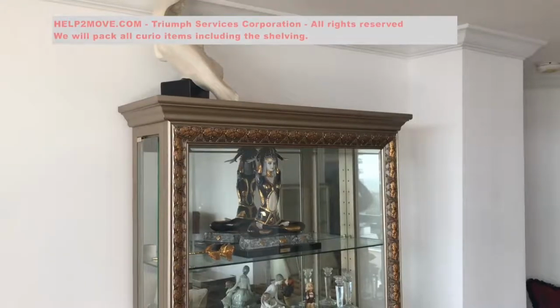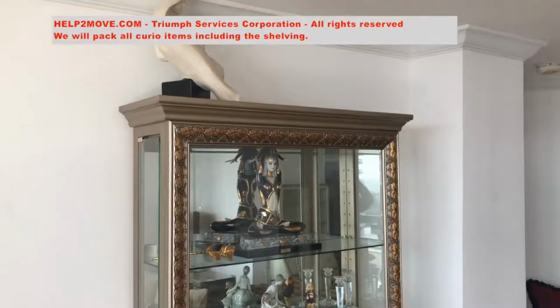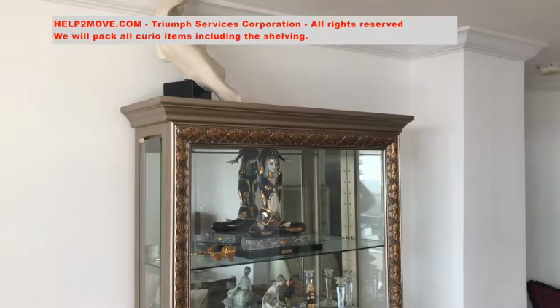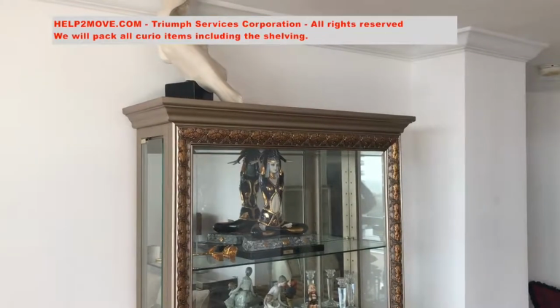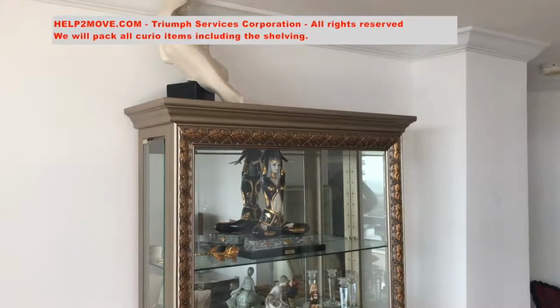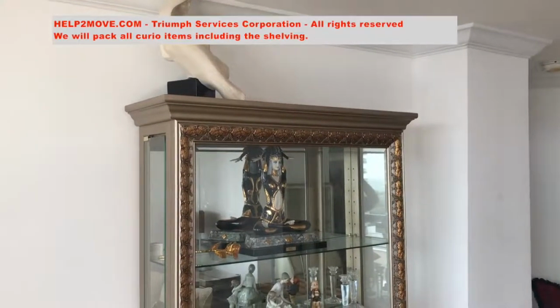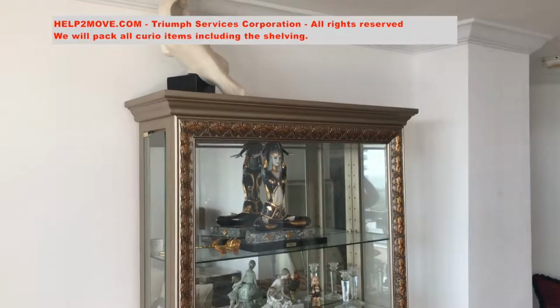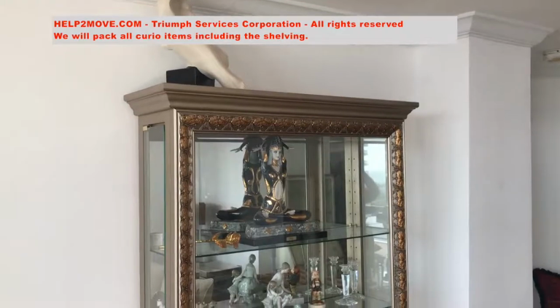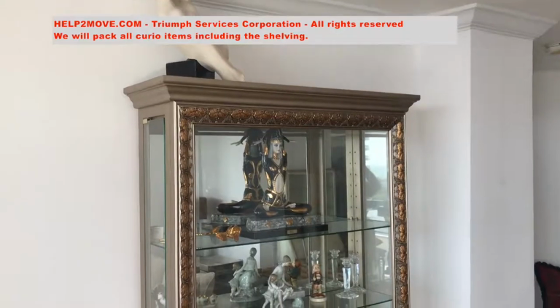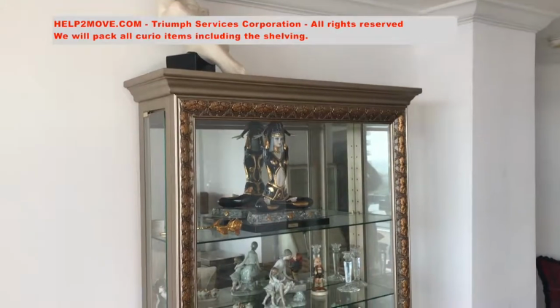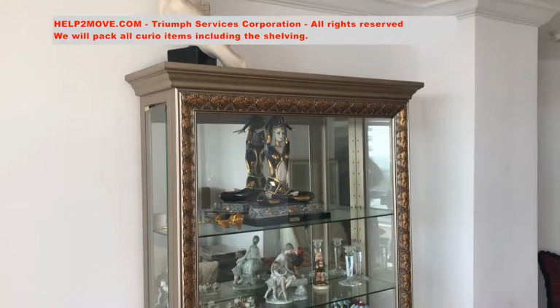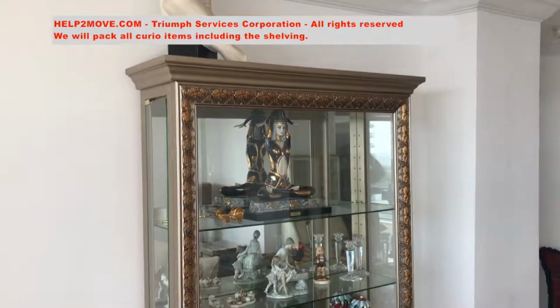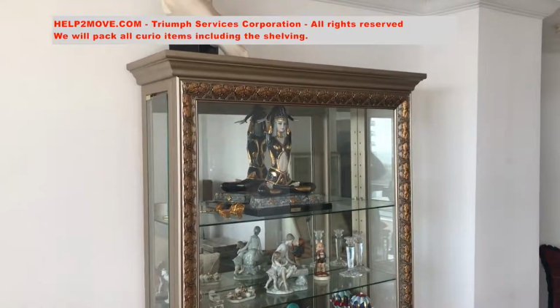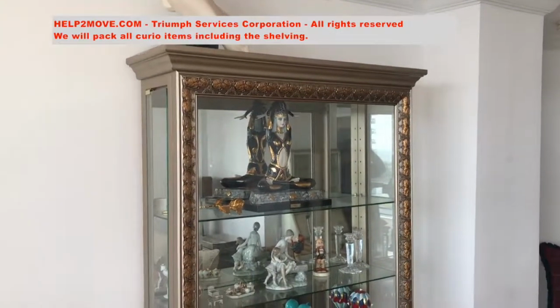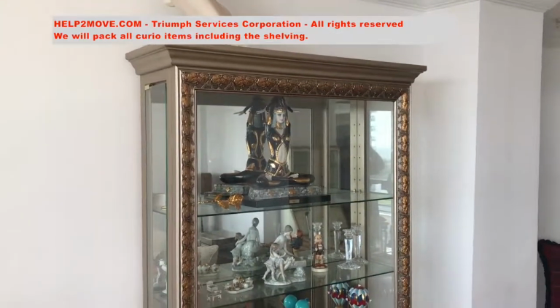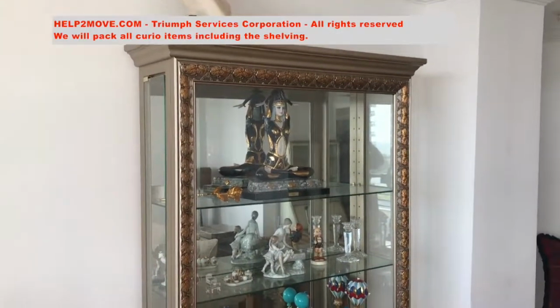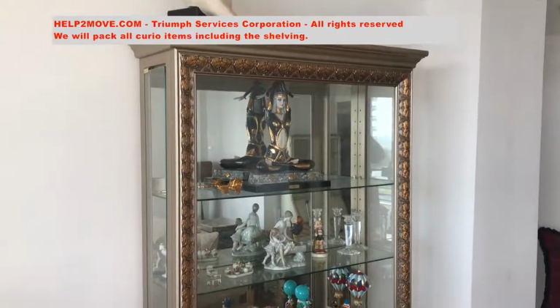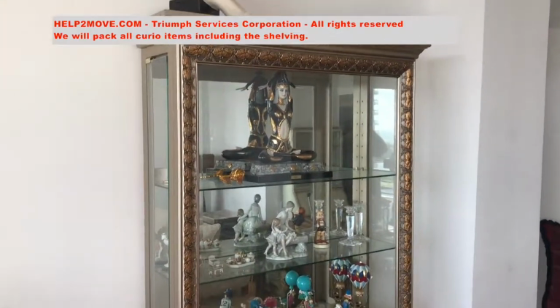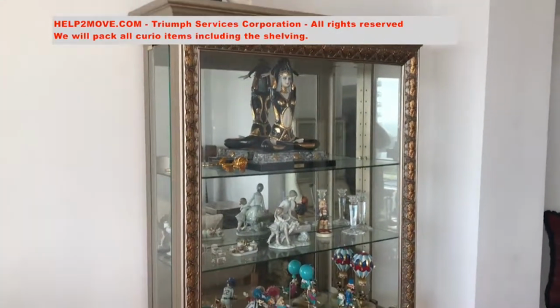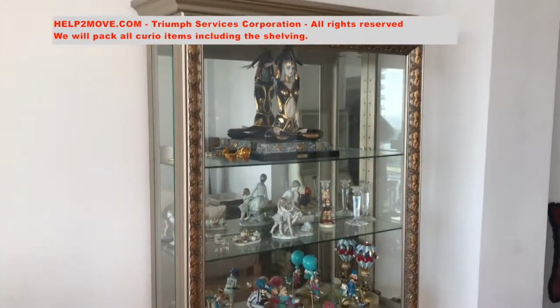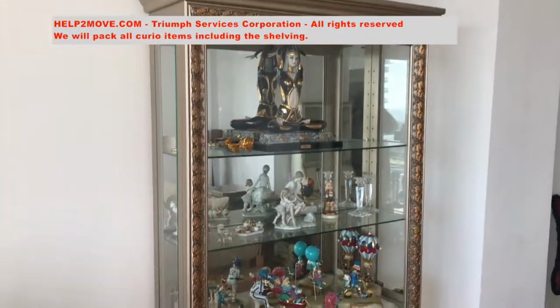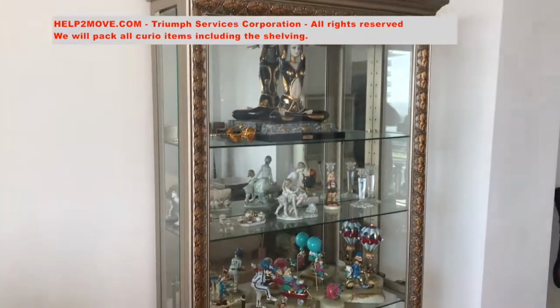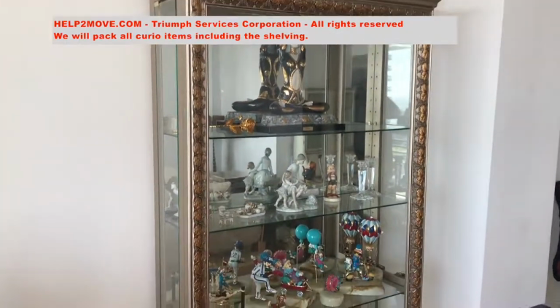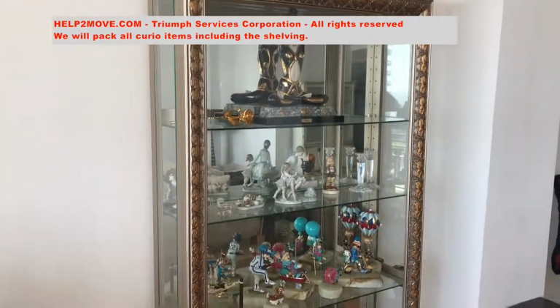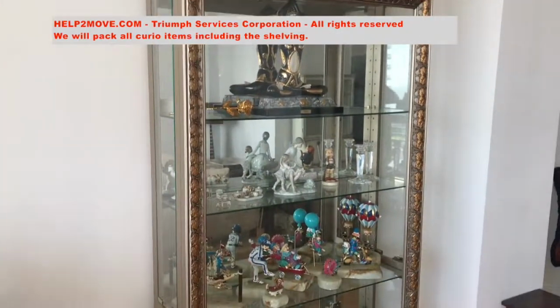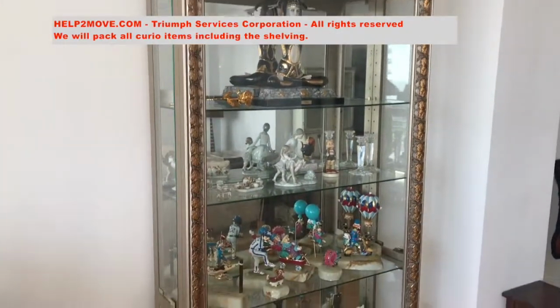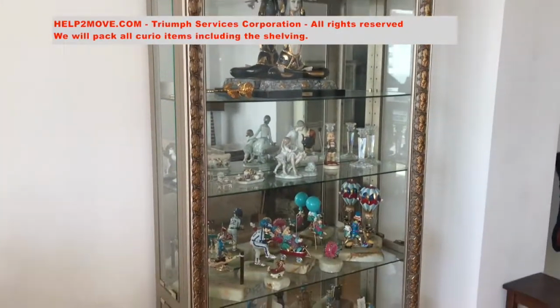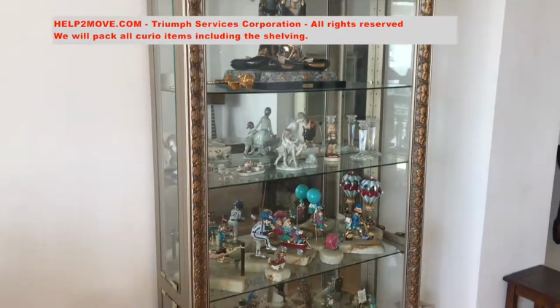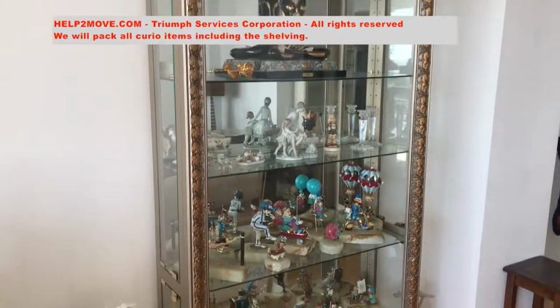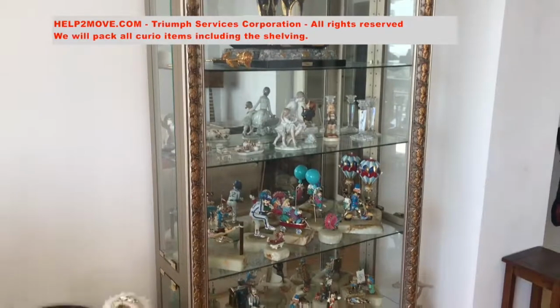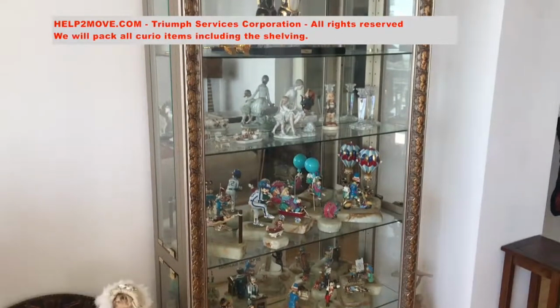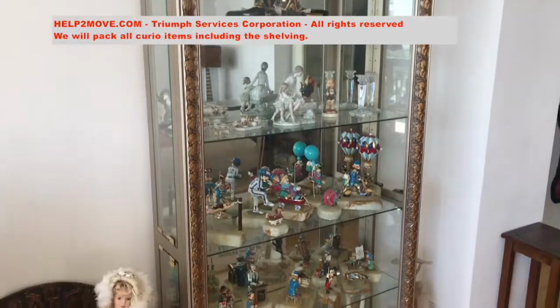We will move a courier. All items including the shelving will be removed and totally packed.